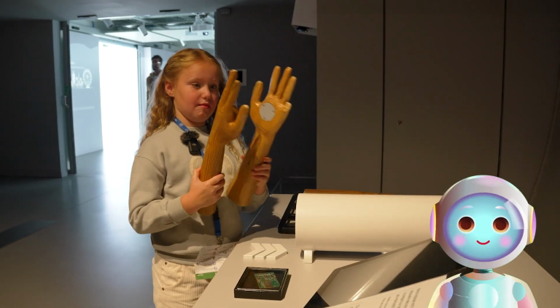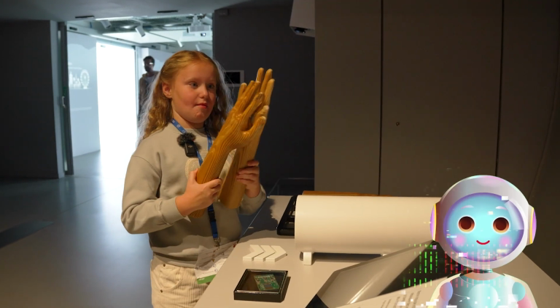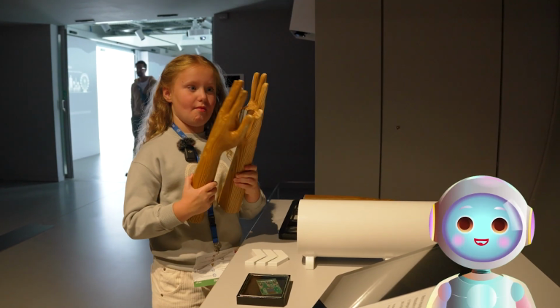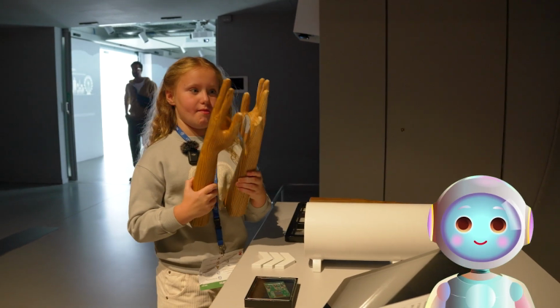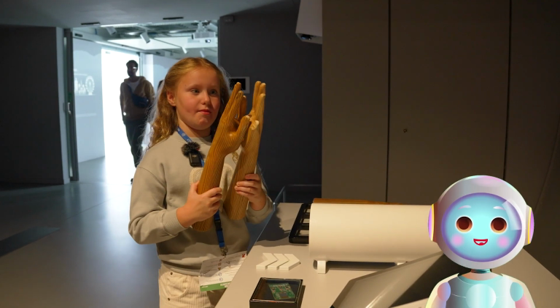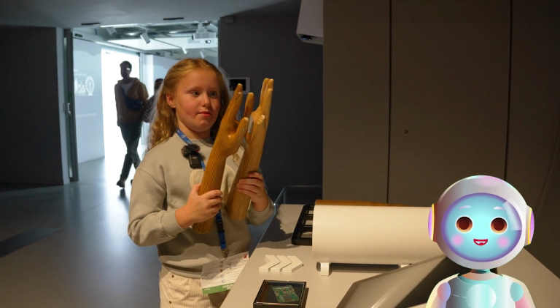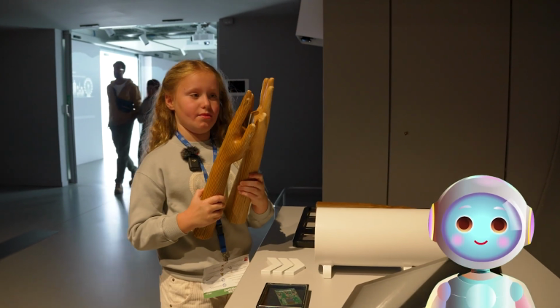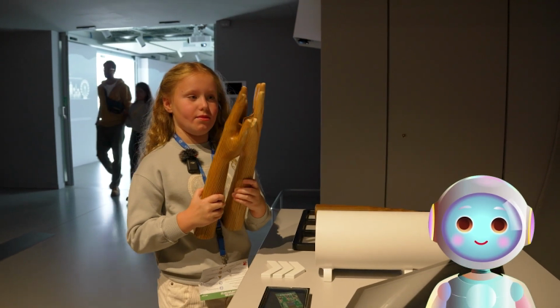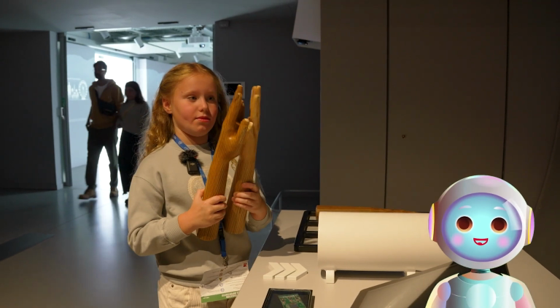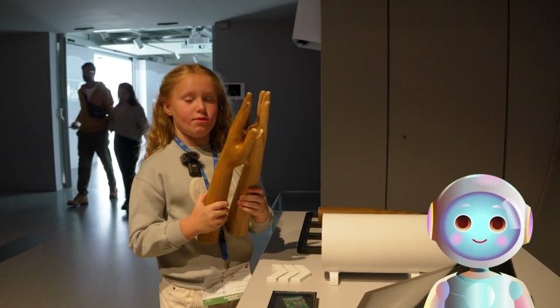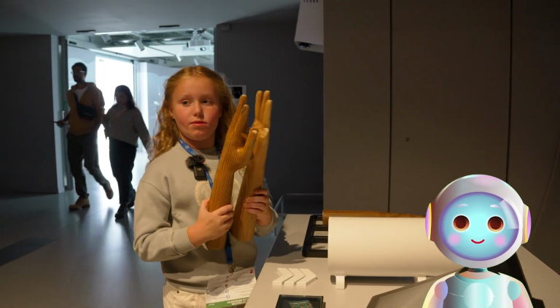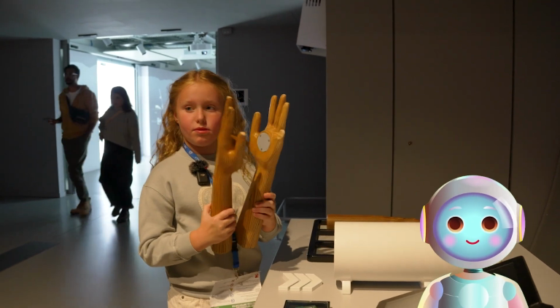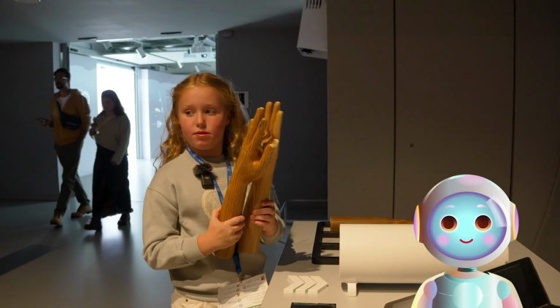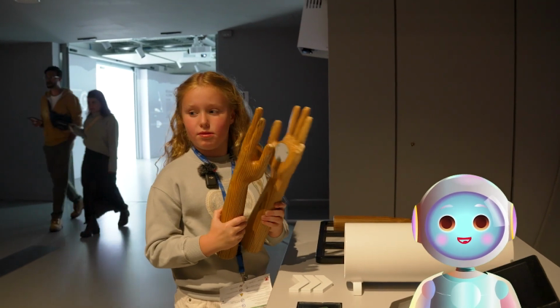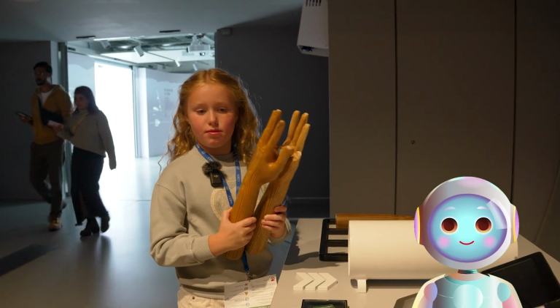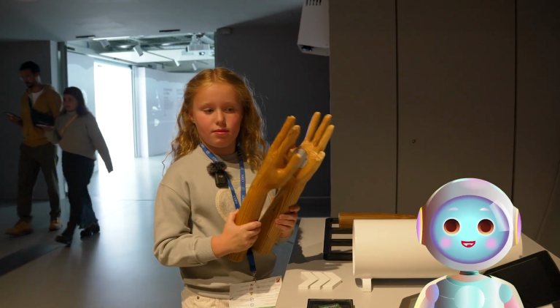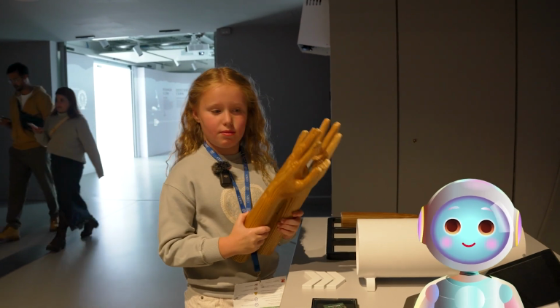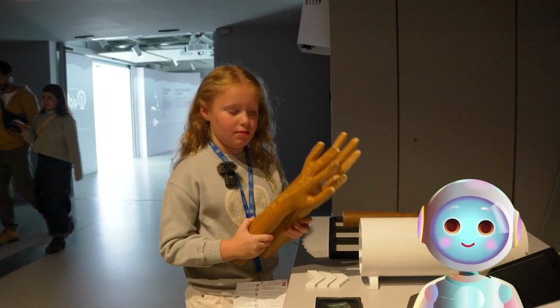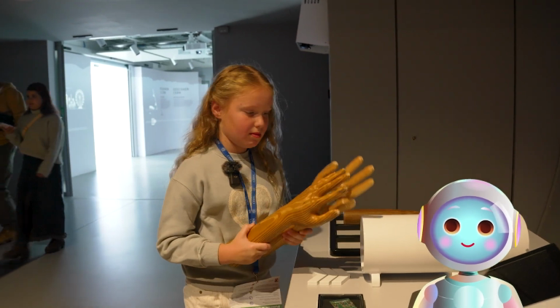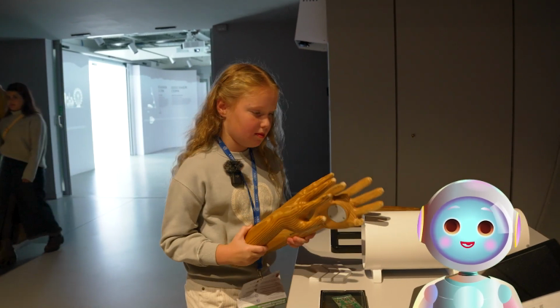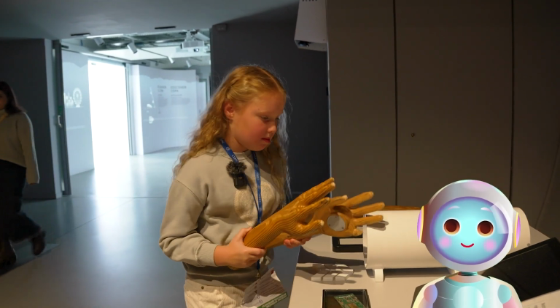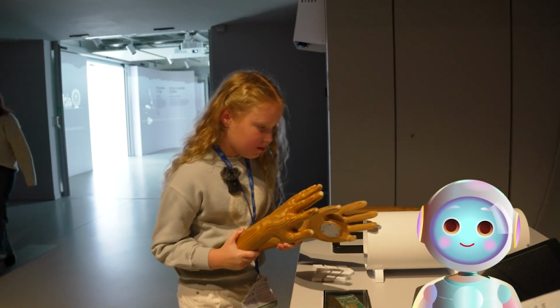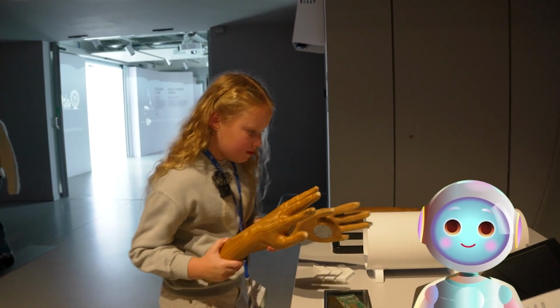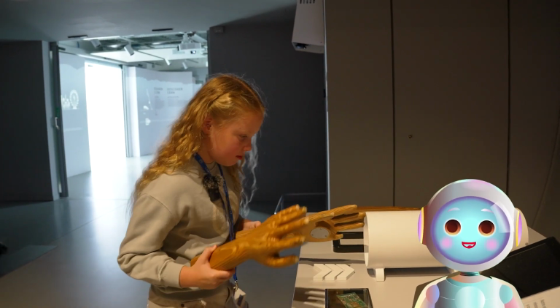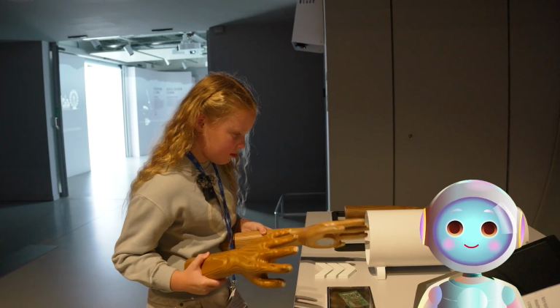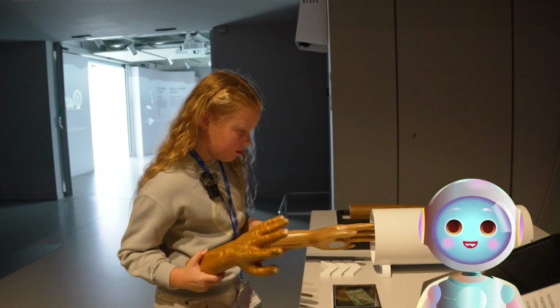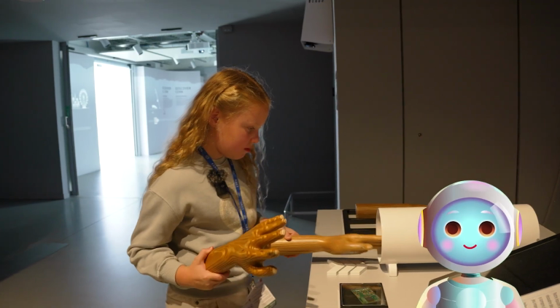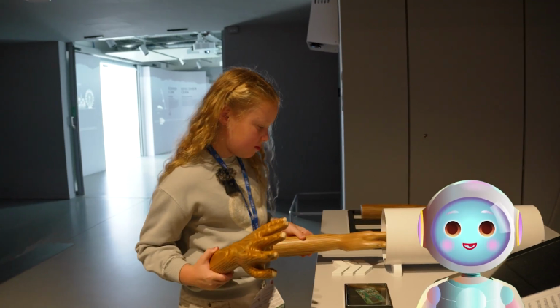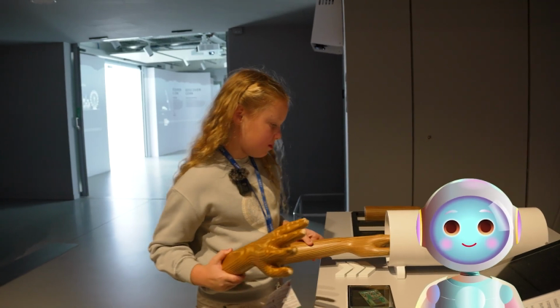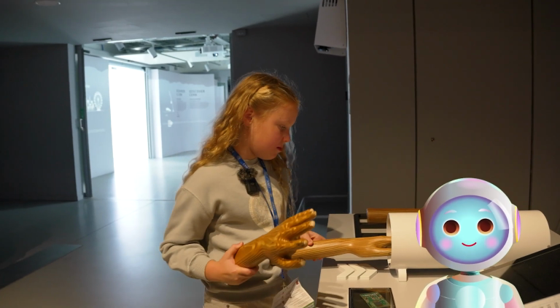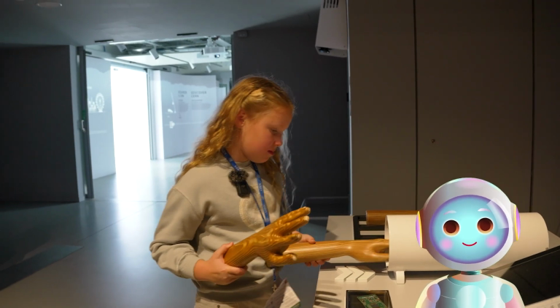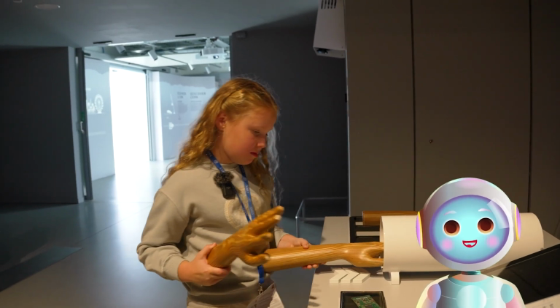Wow, Marina, what is that? It looks like you've discovered something really curious again.